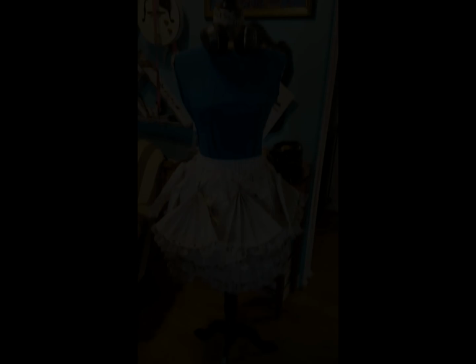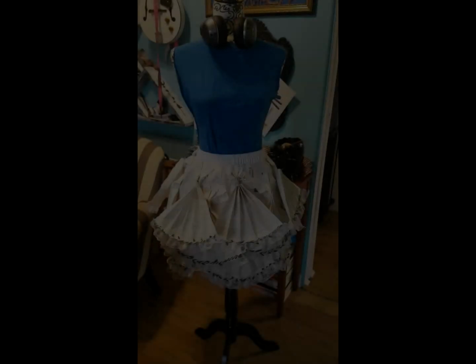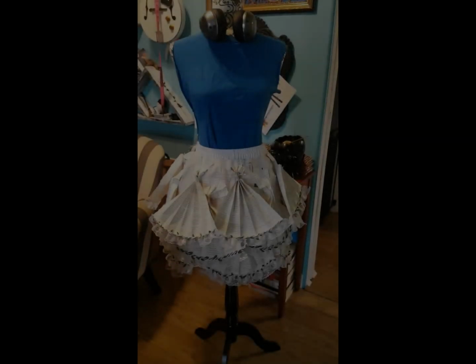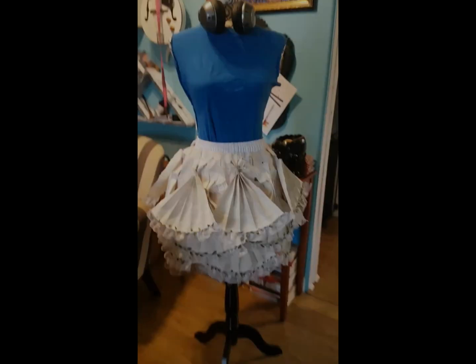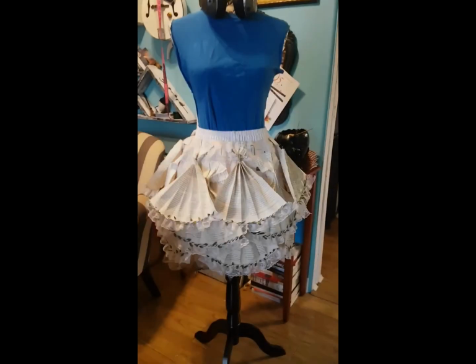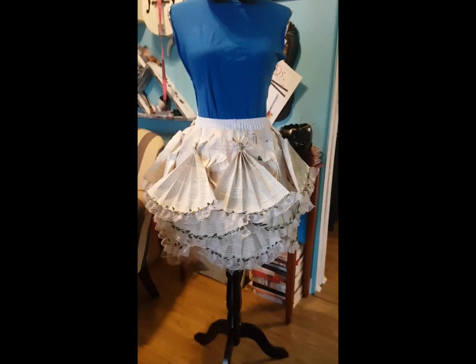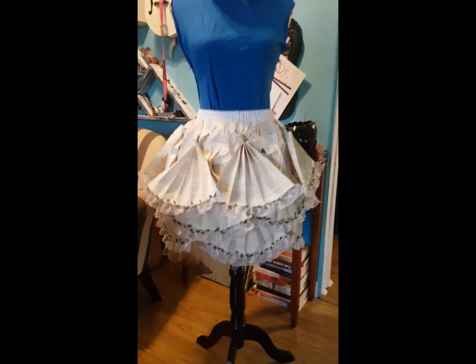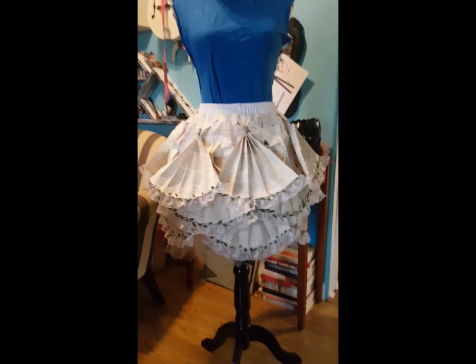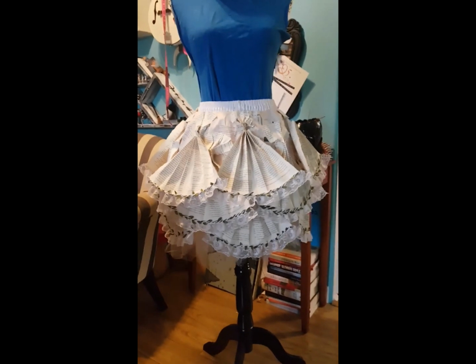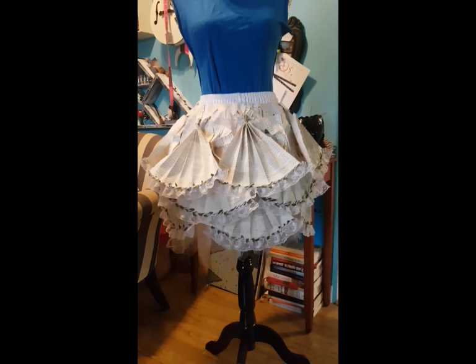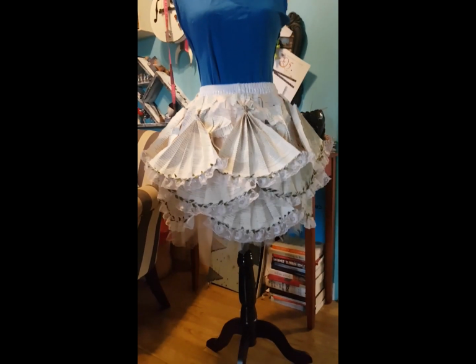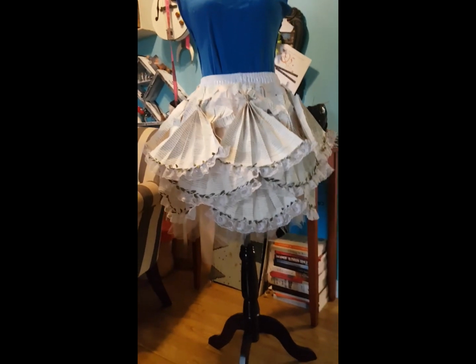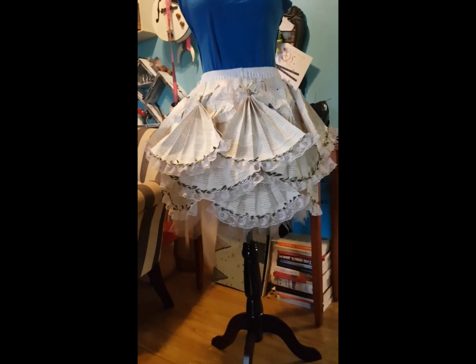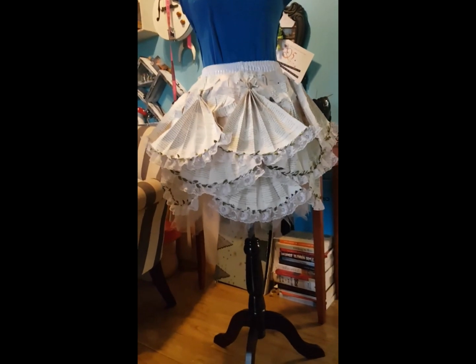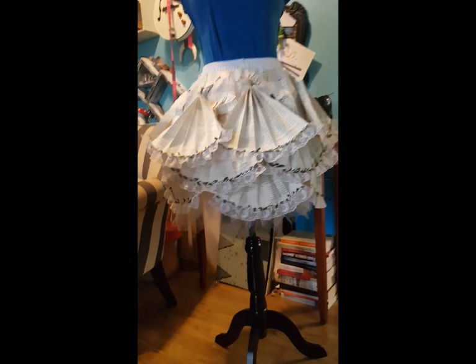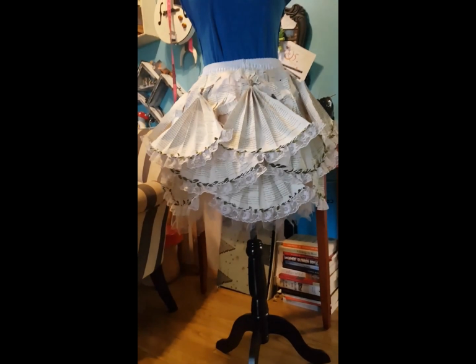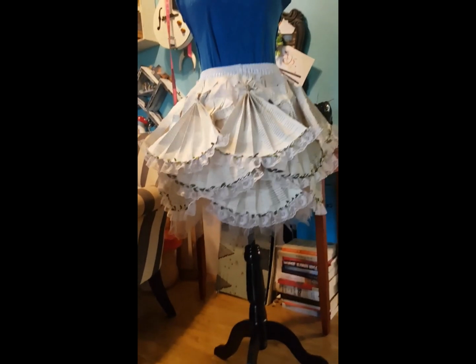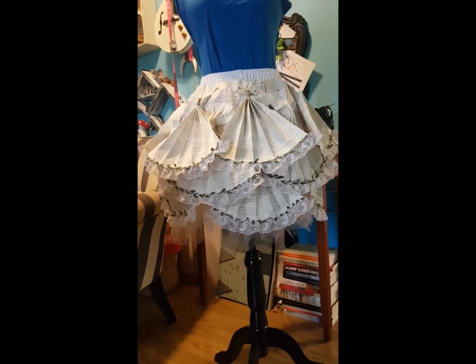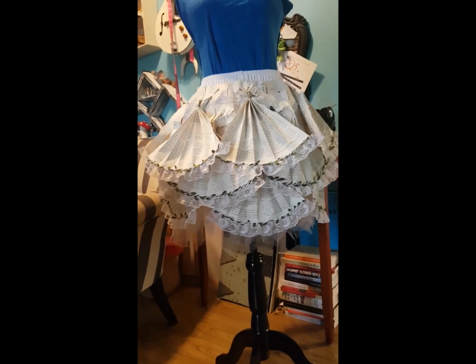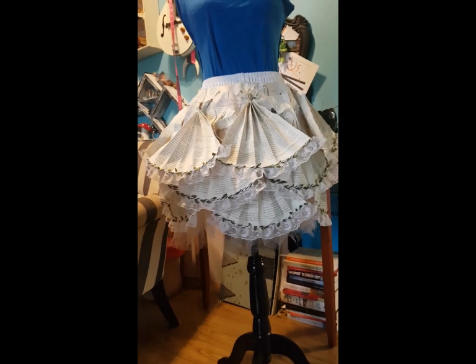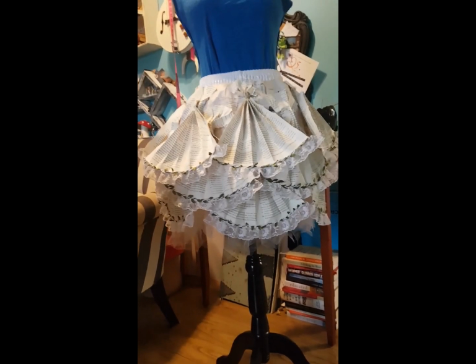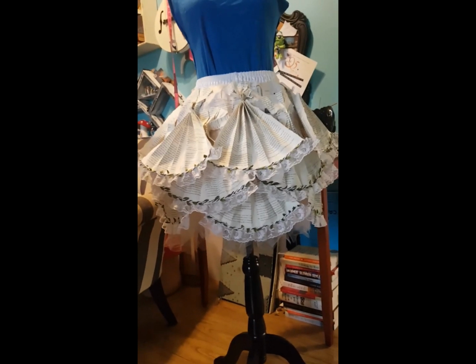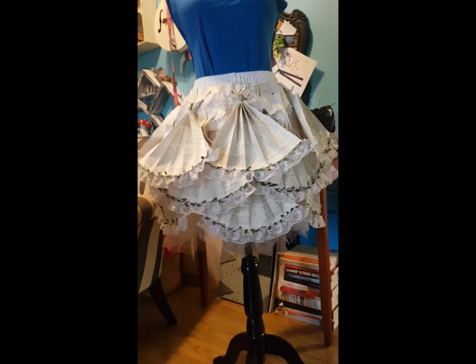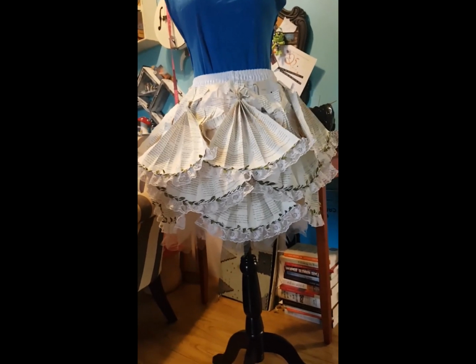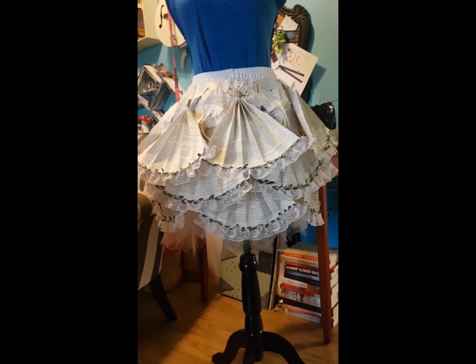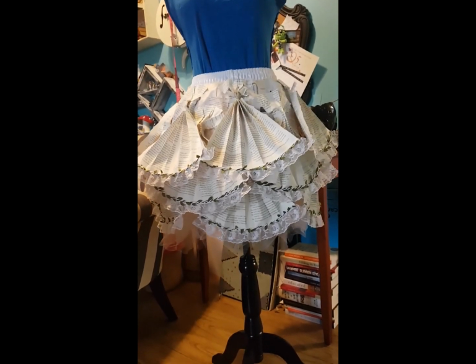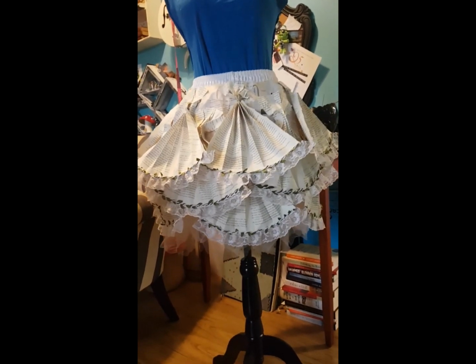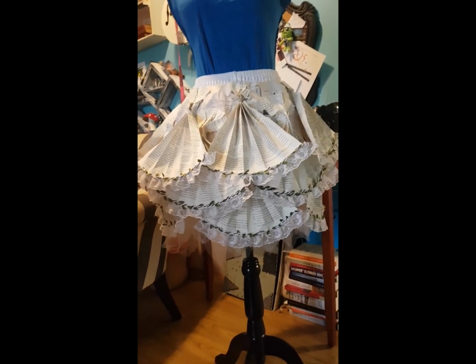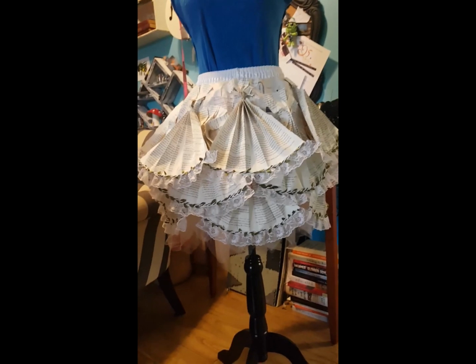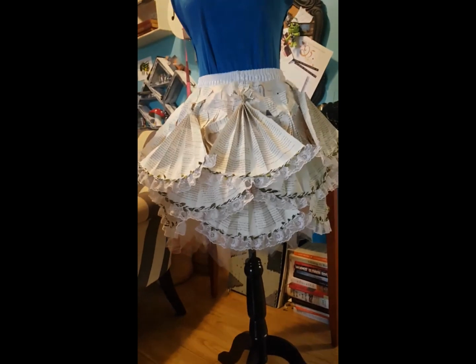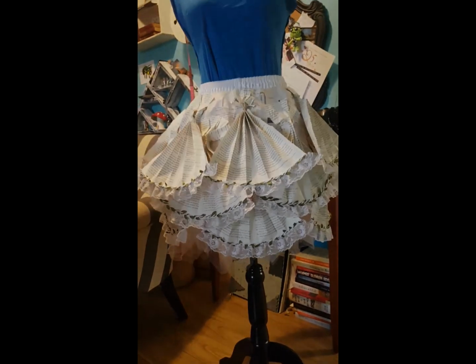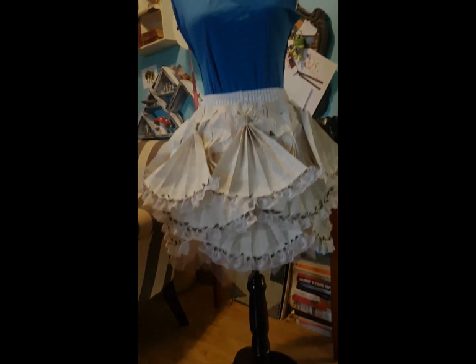Good morning and welcome back to the Imaginarium. Here I have added the third layer of fans to the skirt.